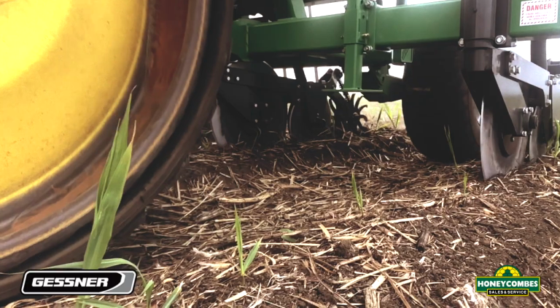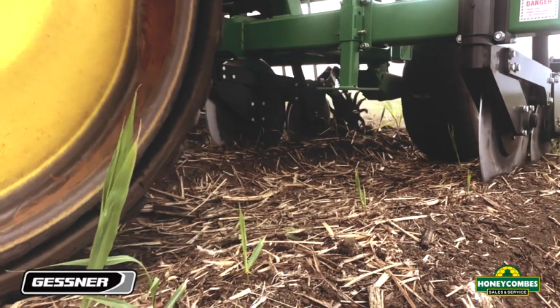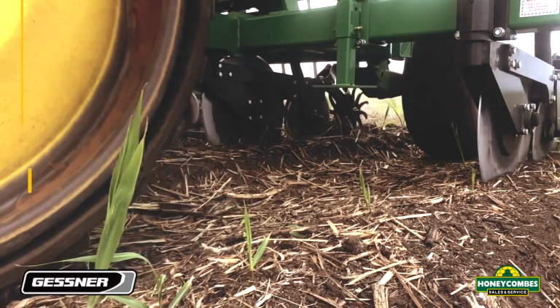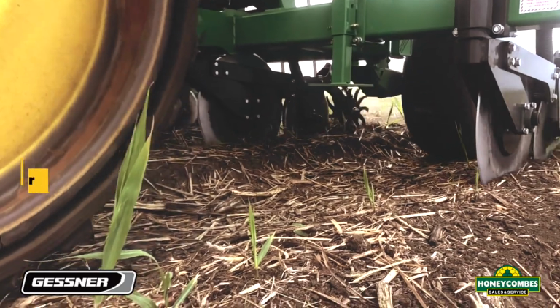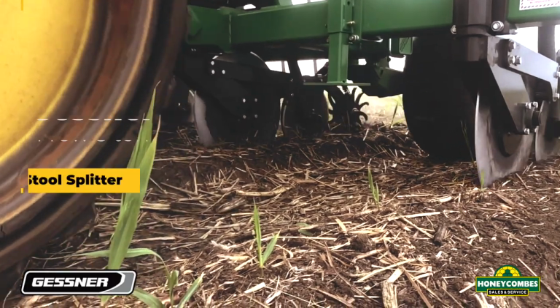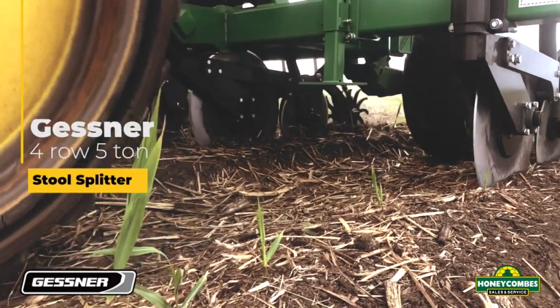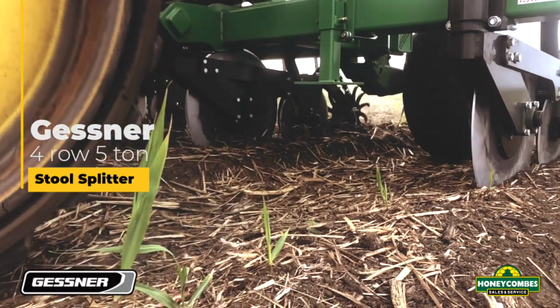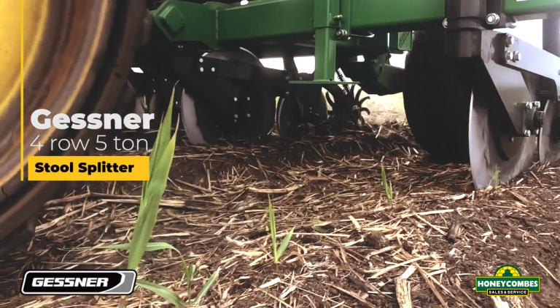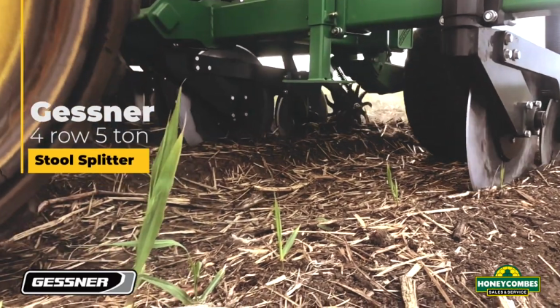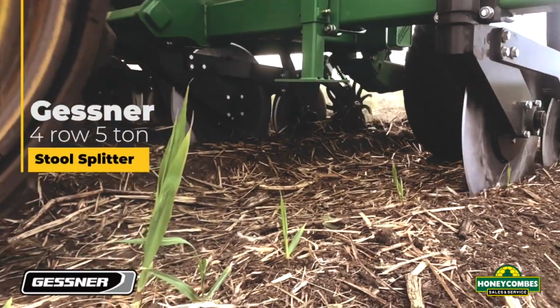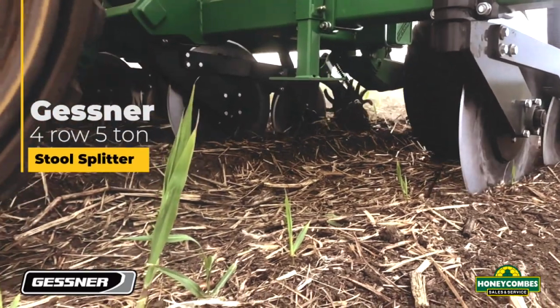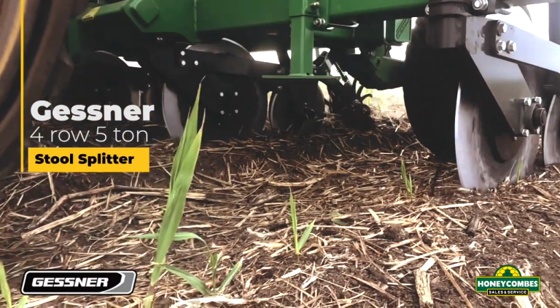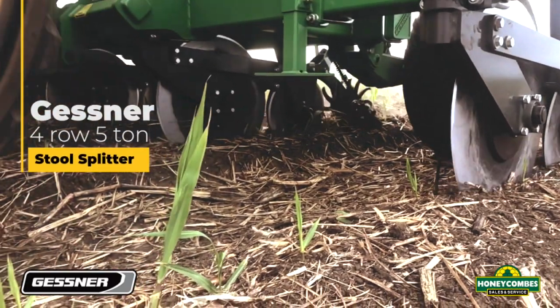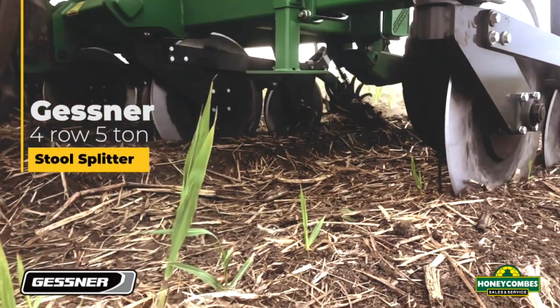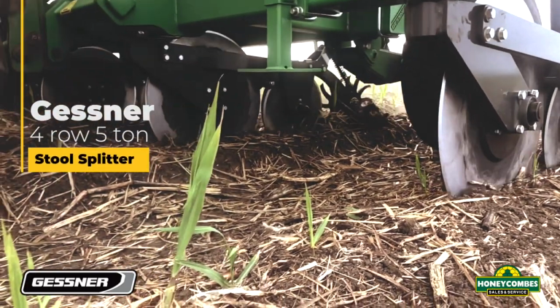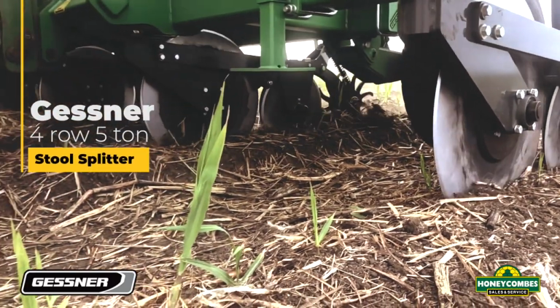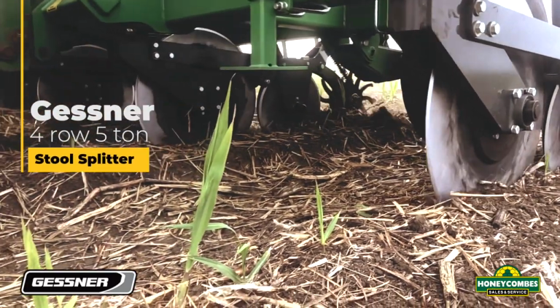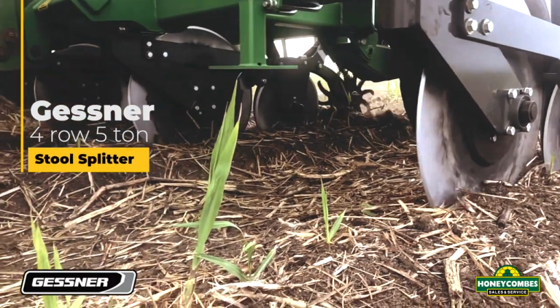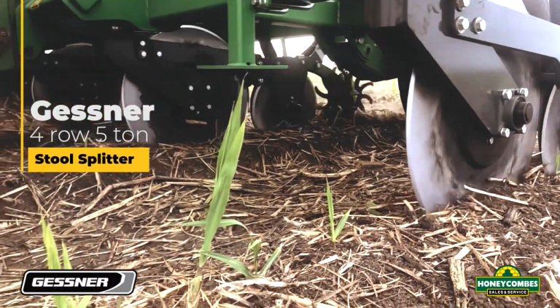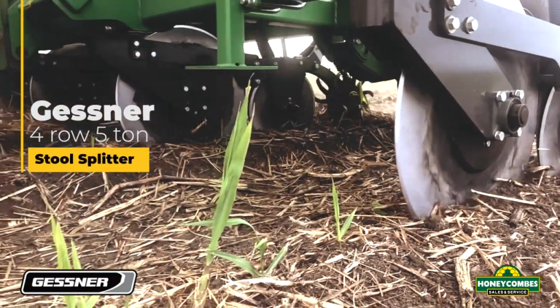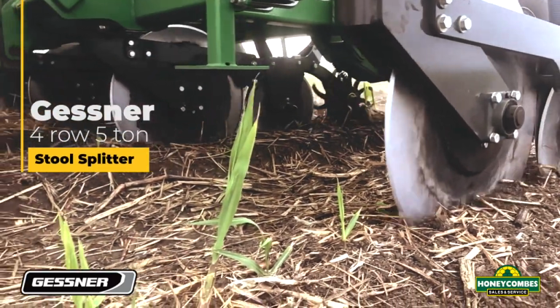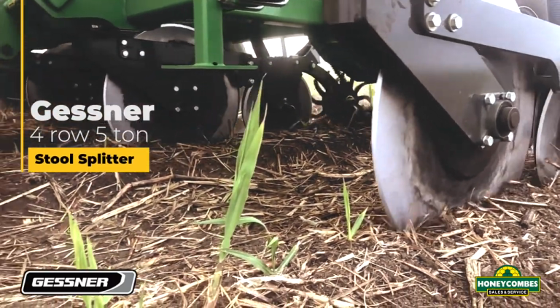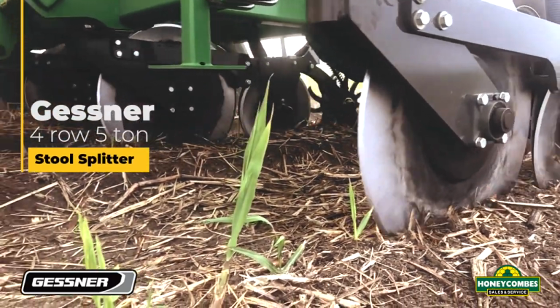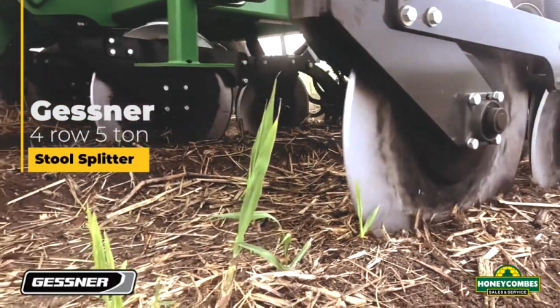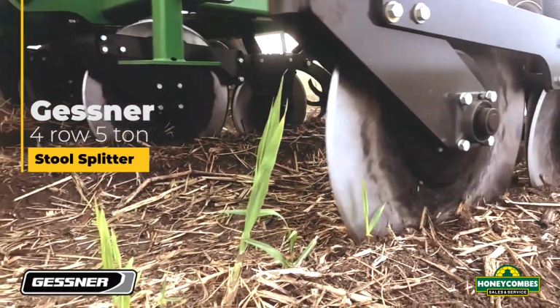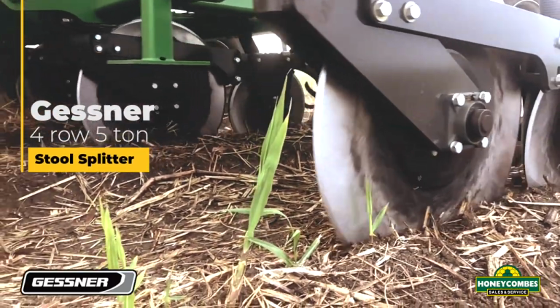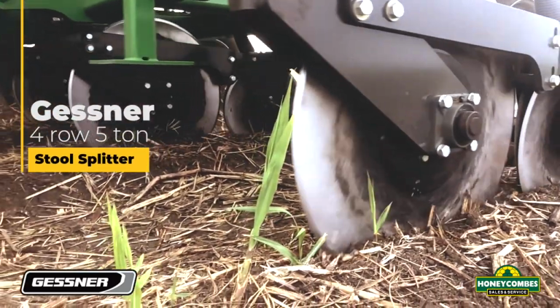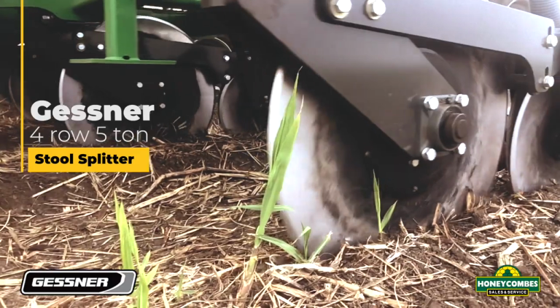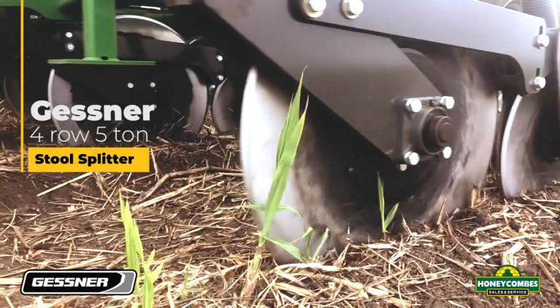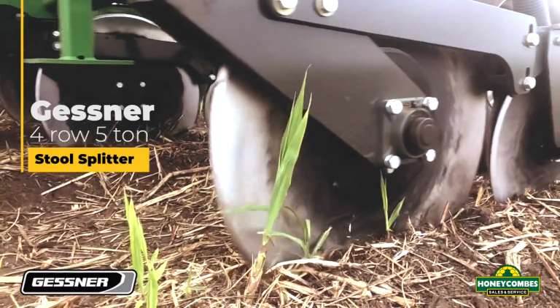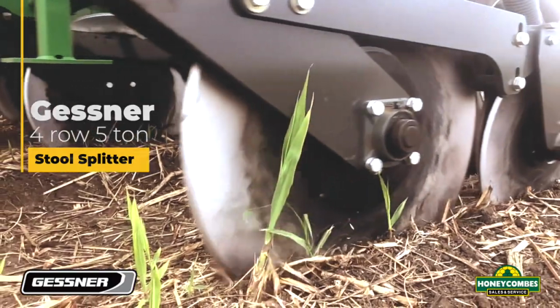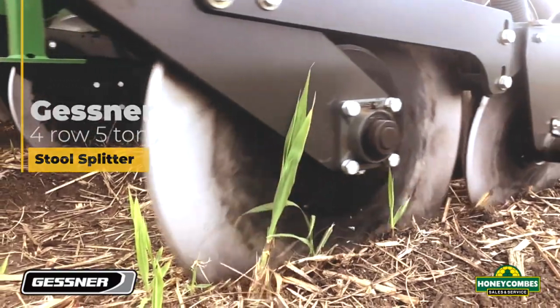Brand new Geshe, 4 row, 1.6m centres, 5 tonne capacity.